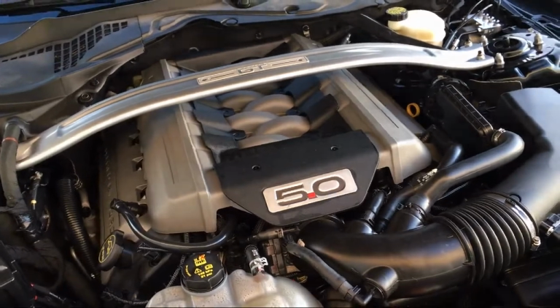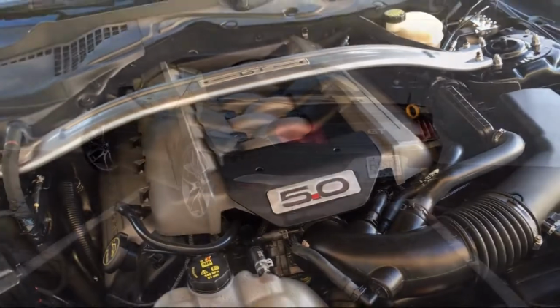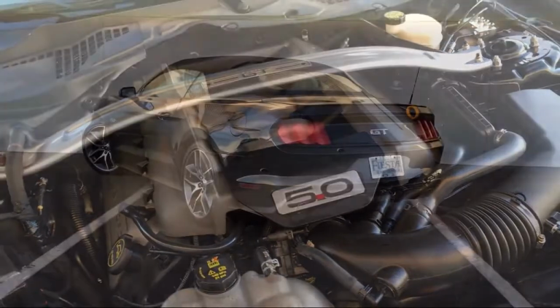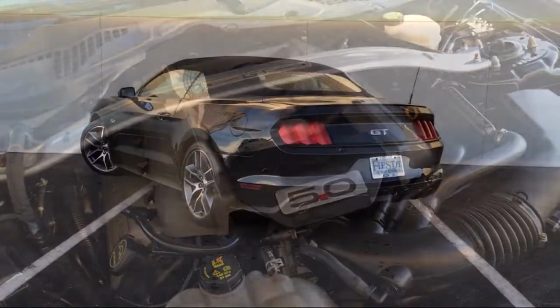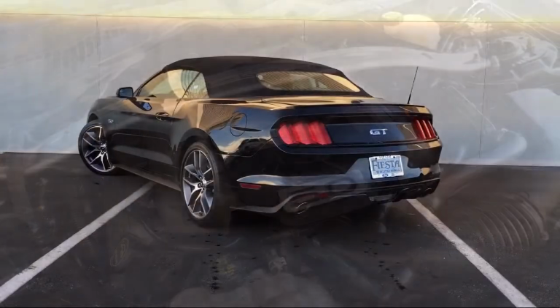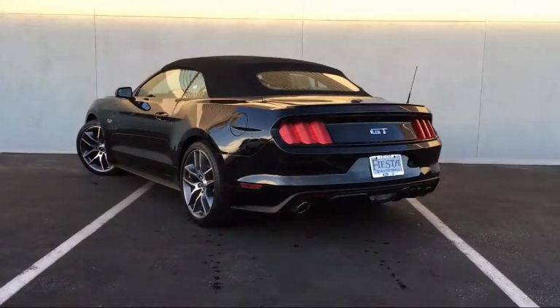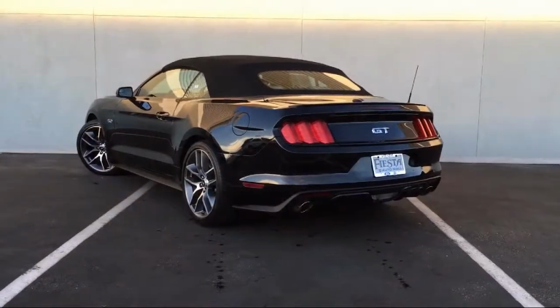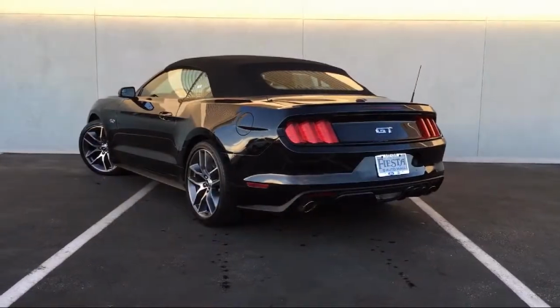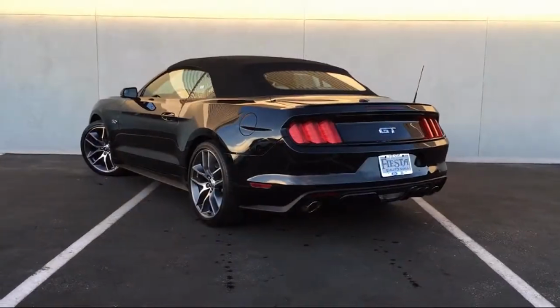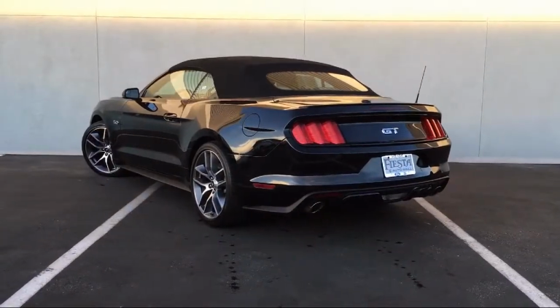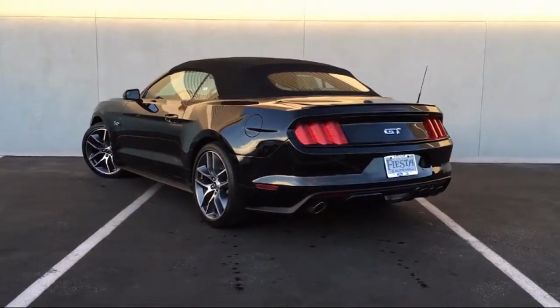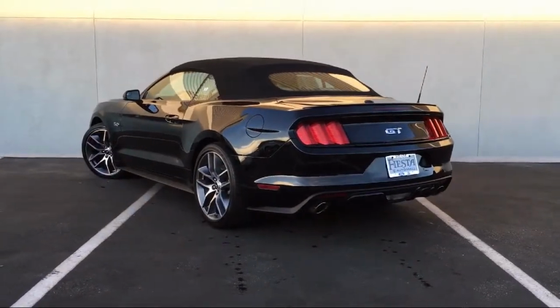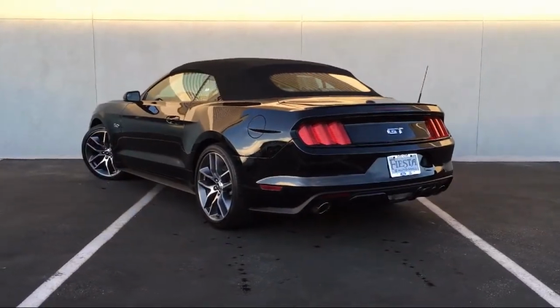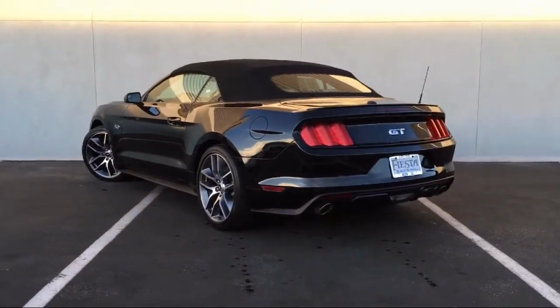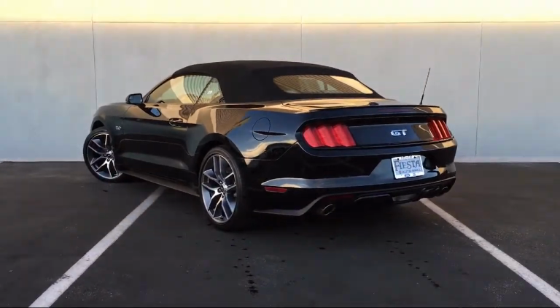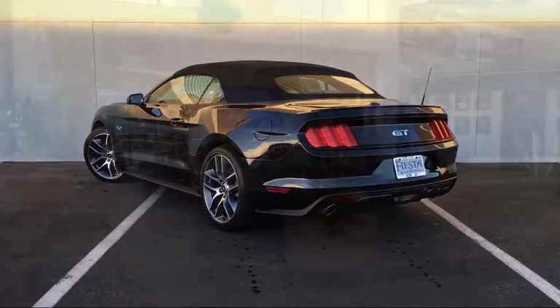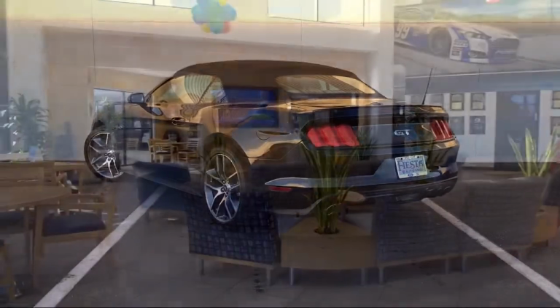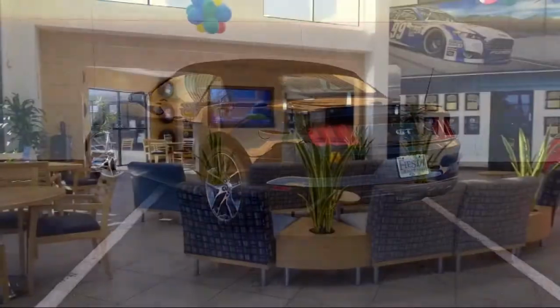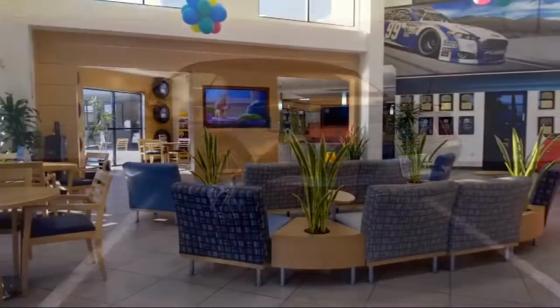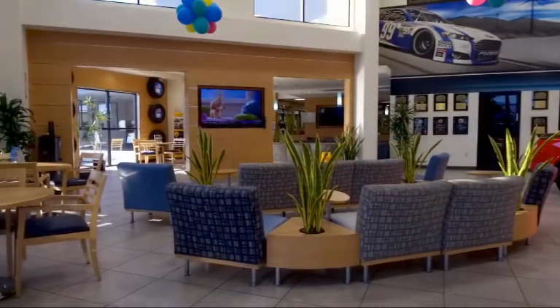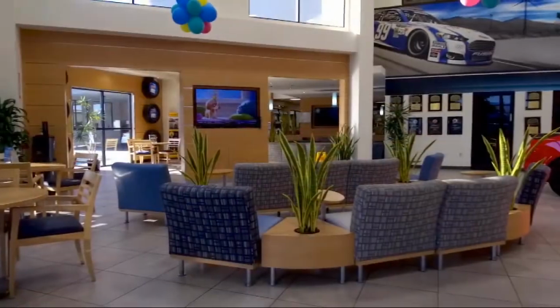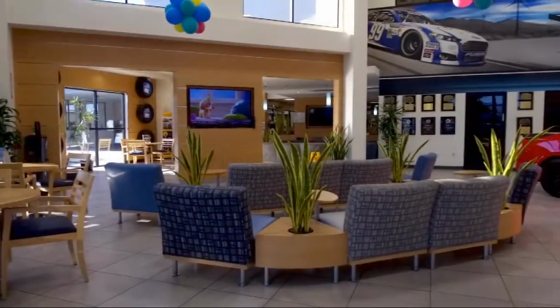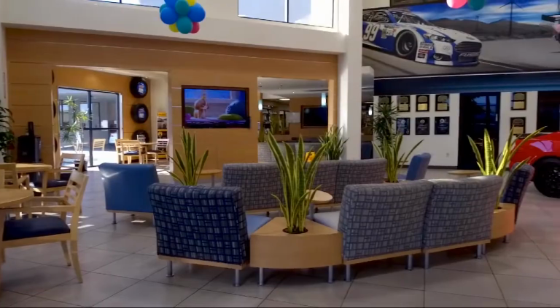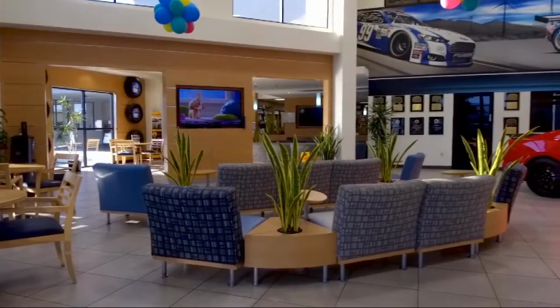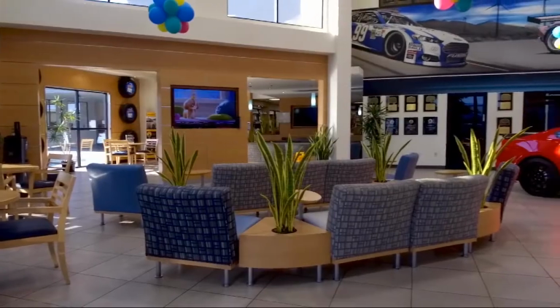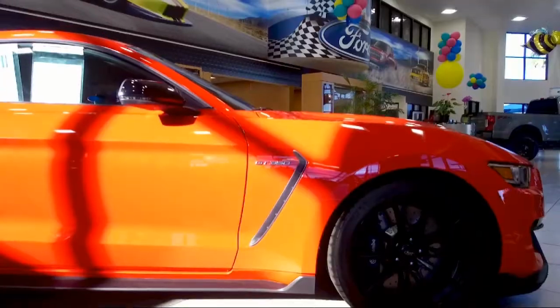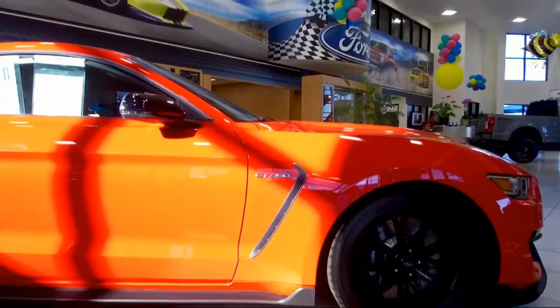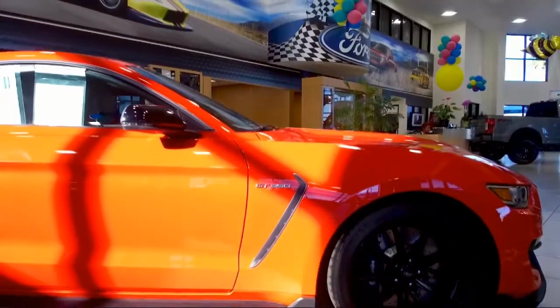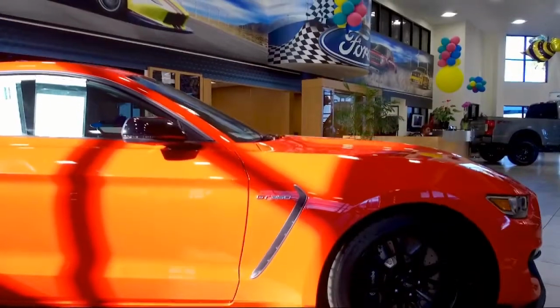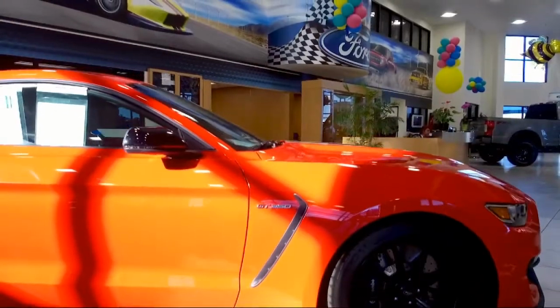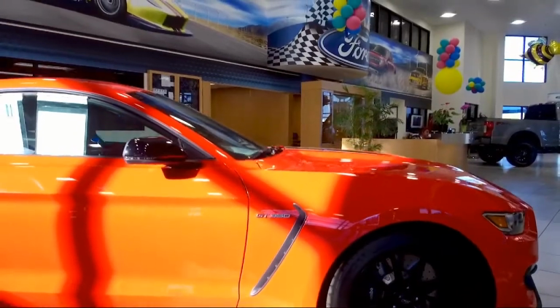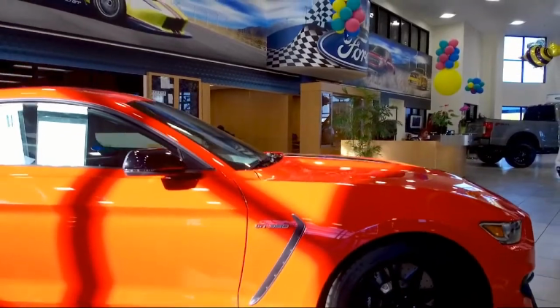We're located at 78990 Varner Road in Indio. Fiesta Ford — celebrate the savings.